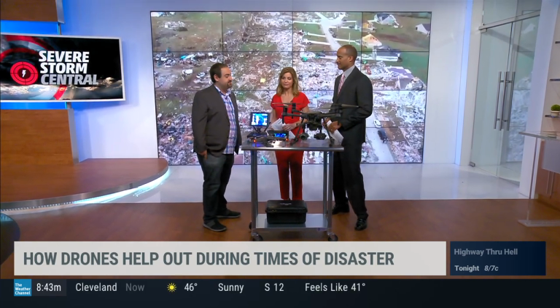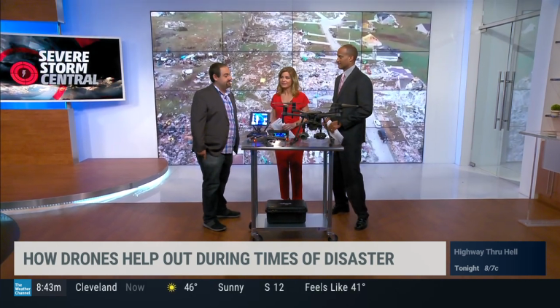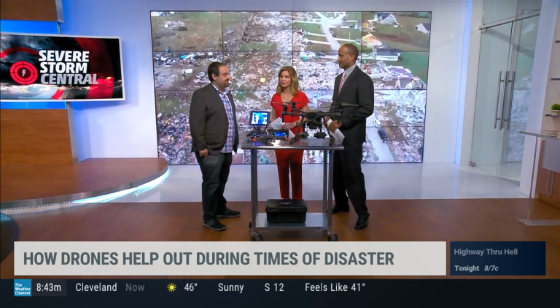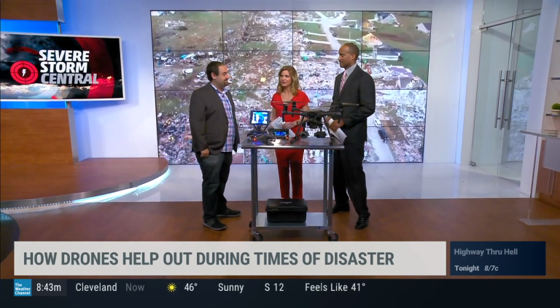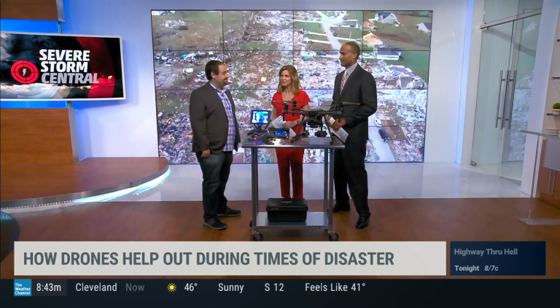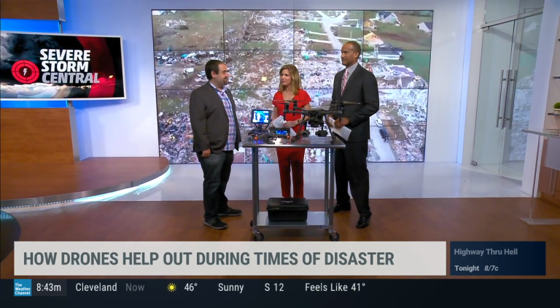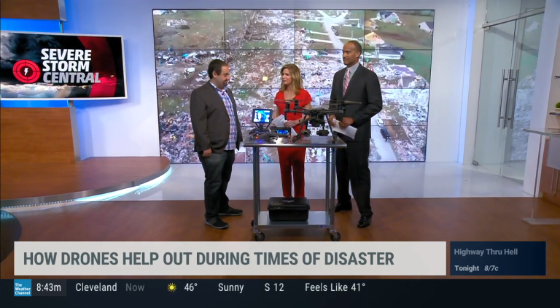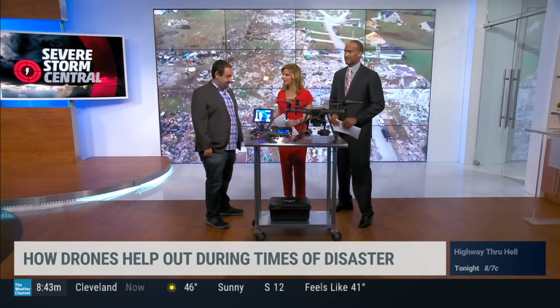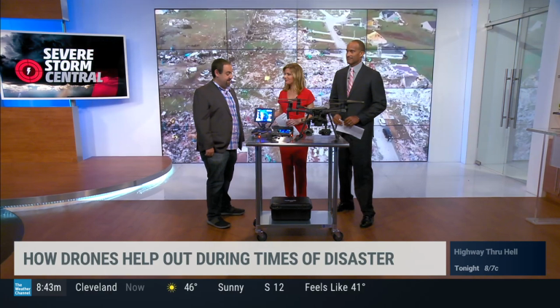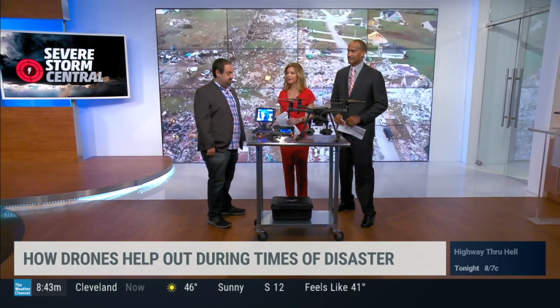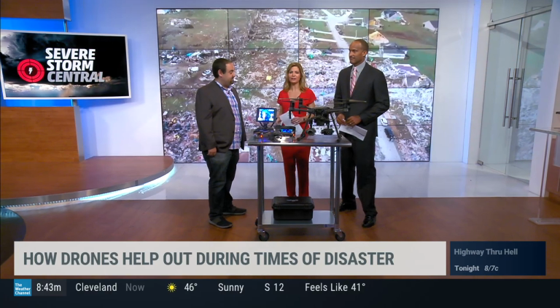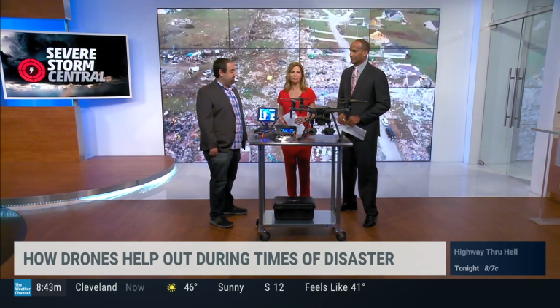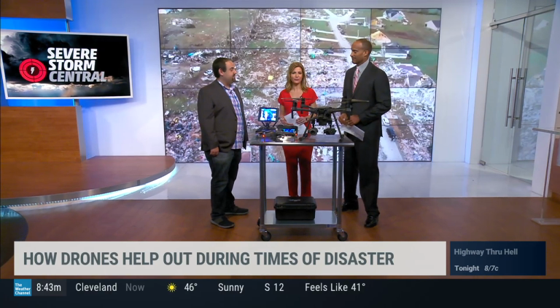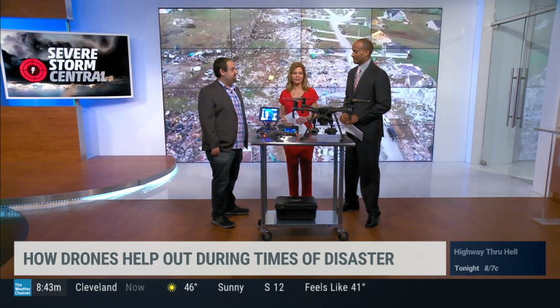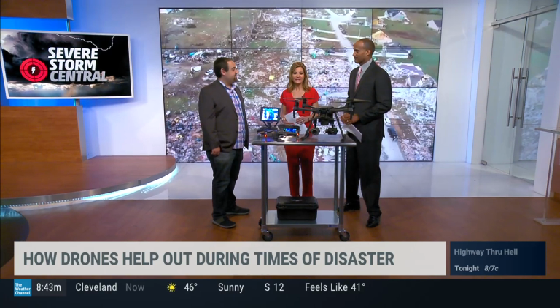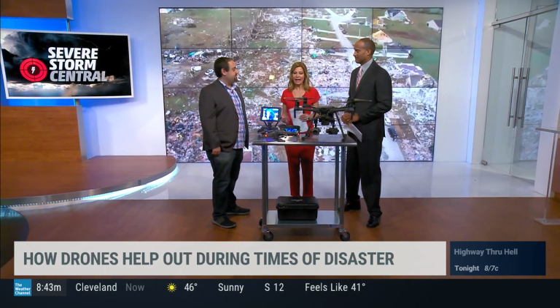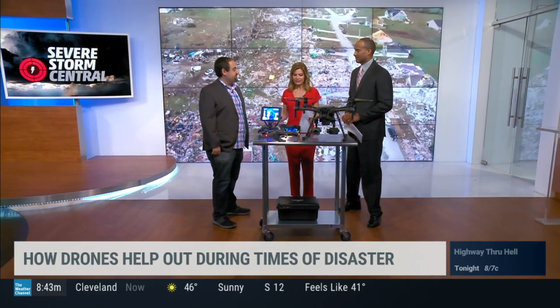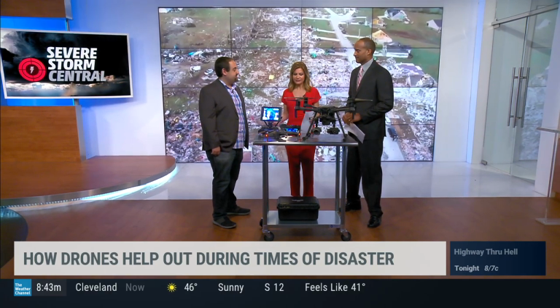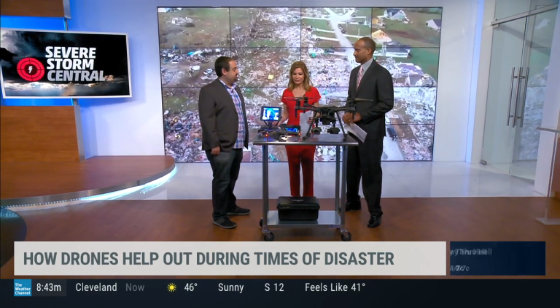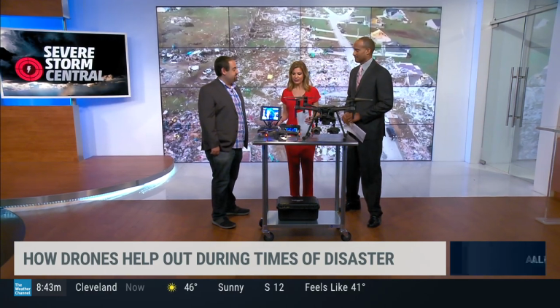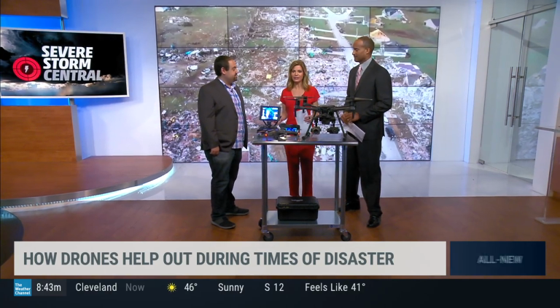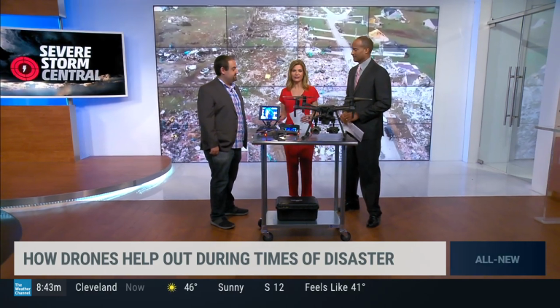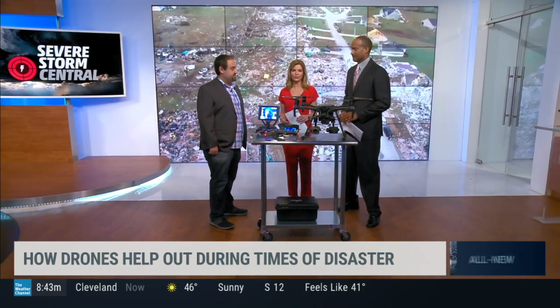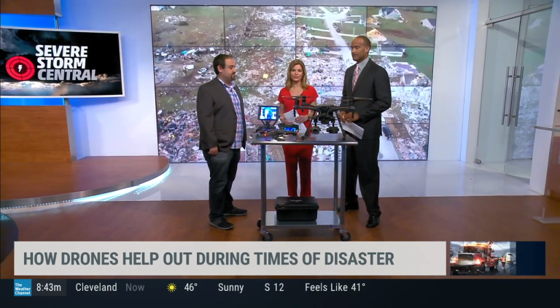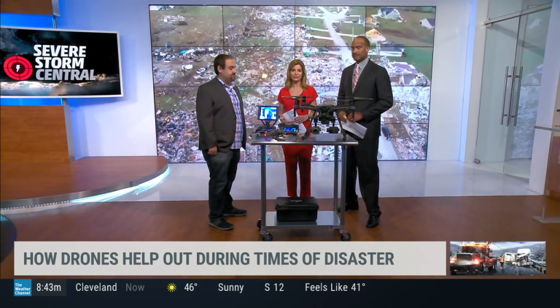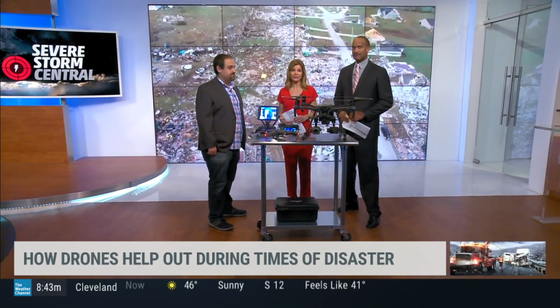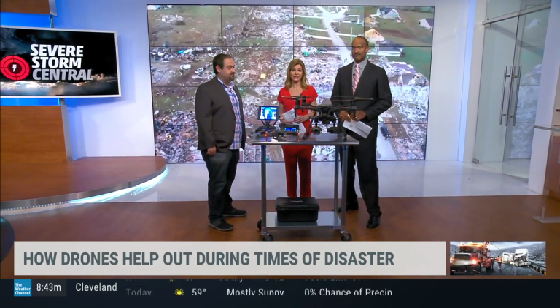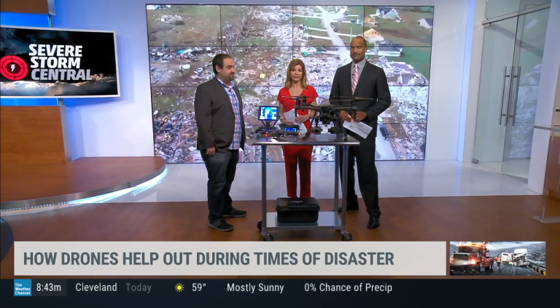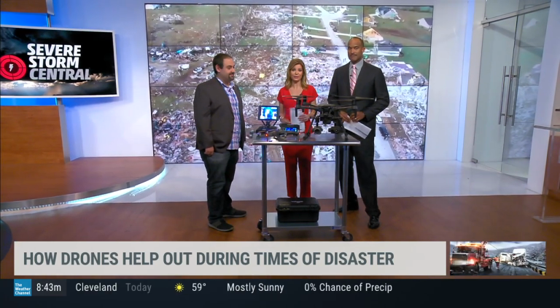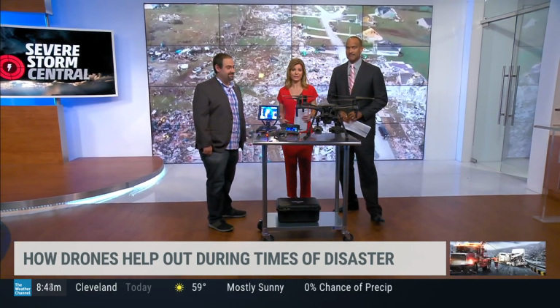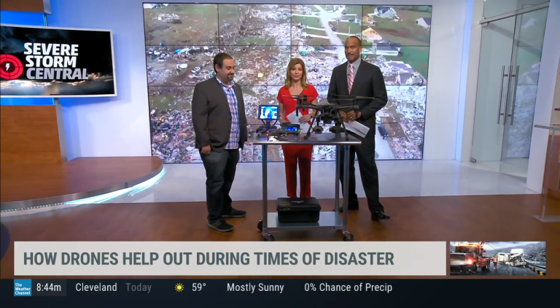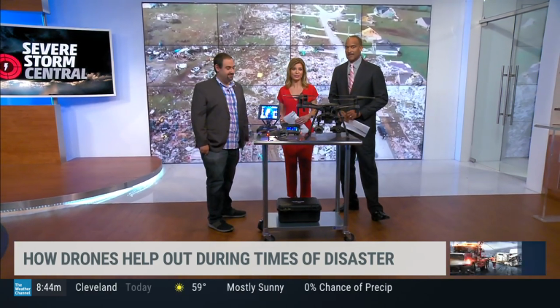Matt Sloan, CEO of Skyfire Consulting — thank you so much. Excellent information, and potentially life-saving information as well.